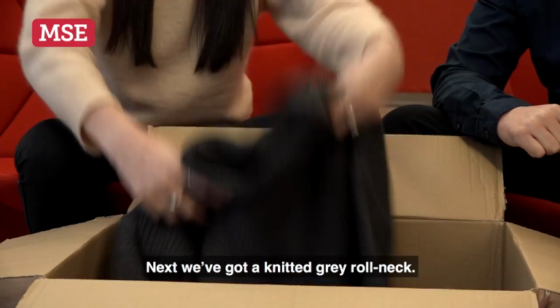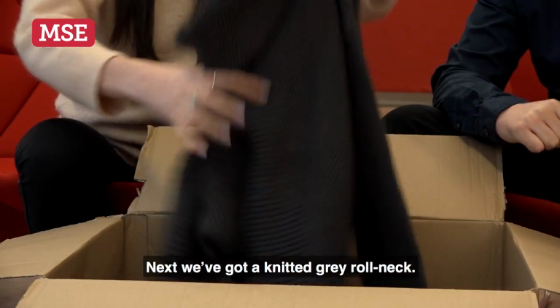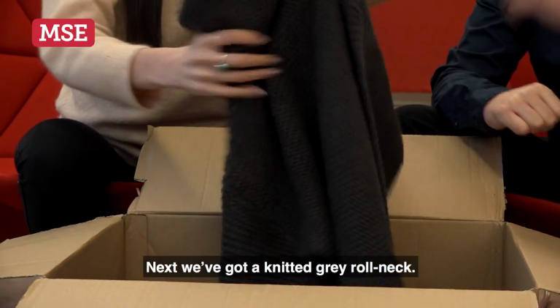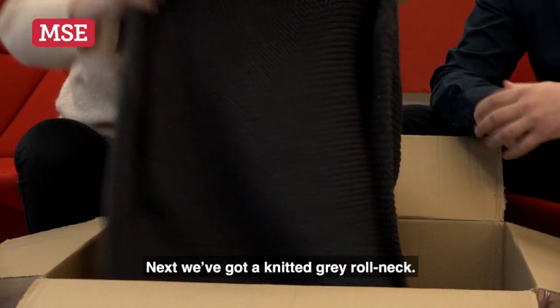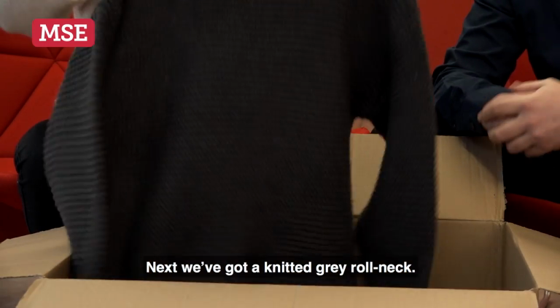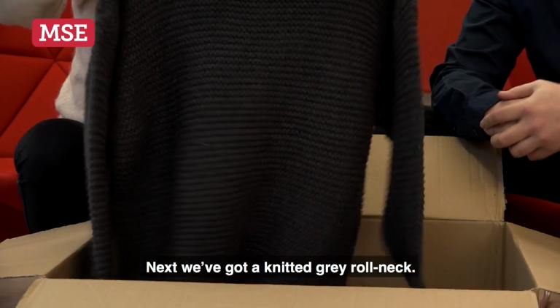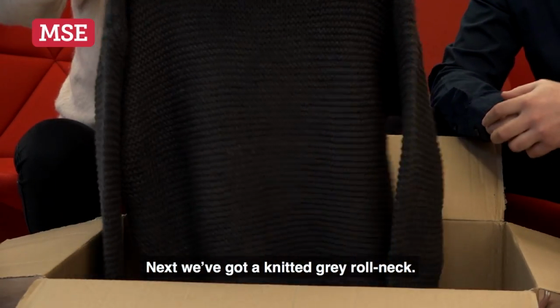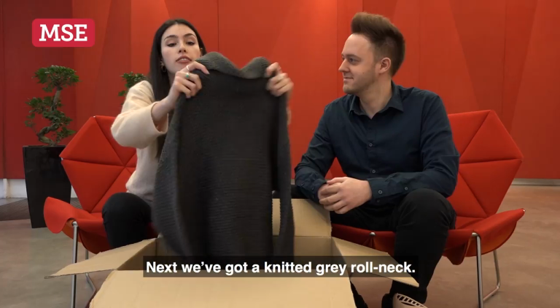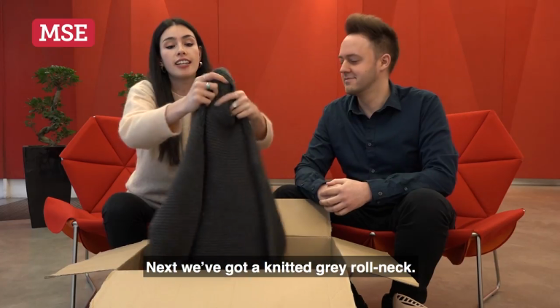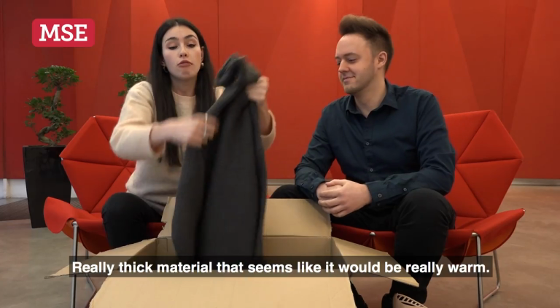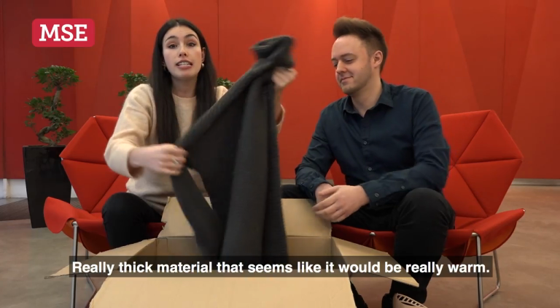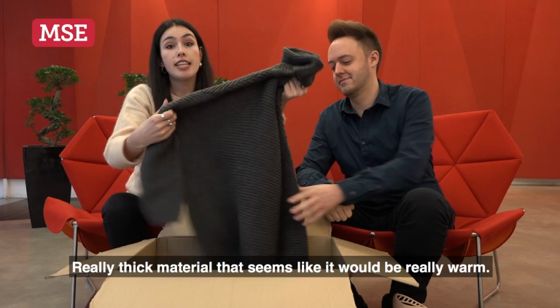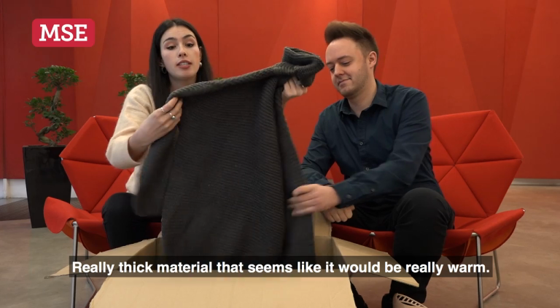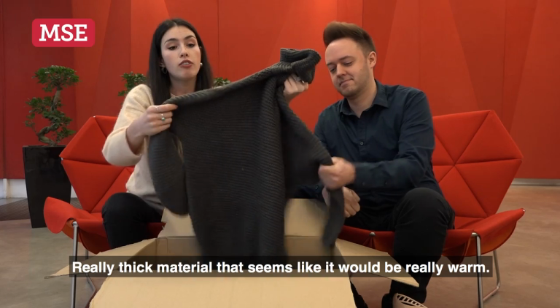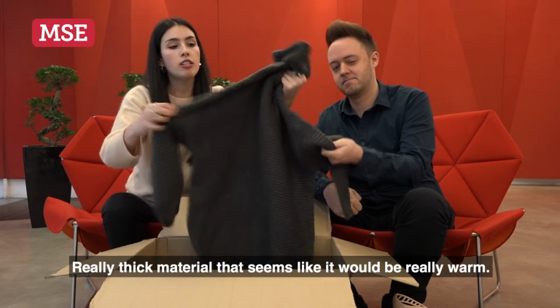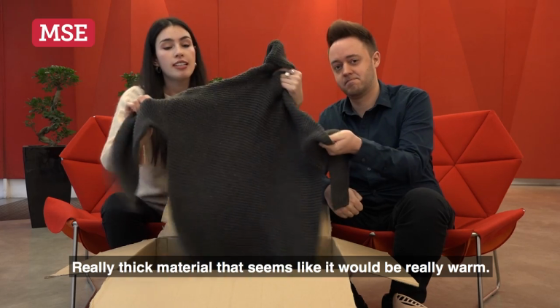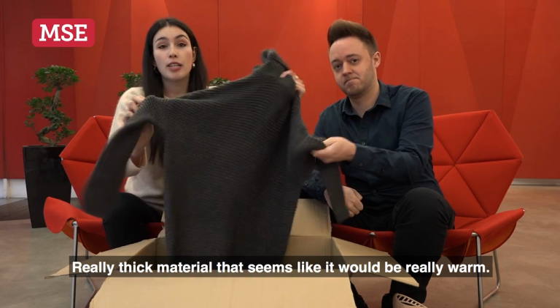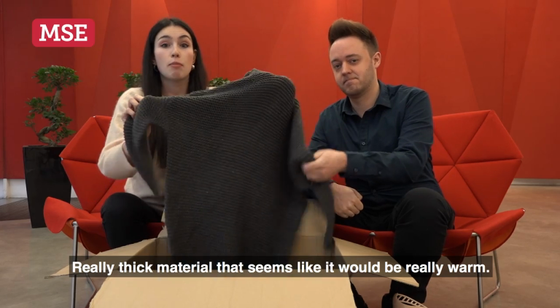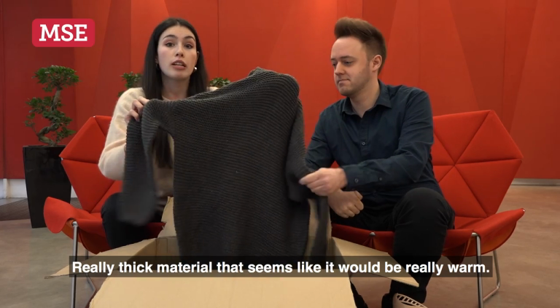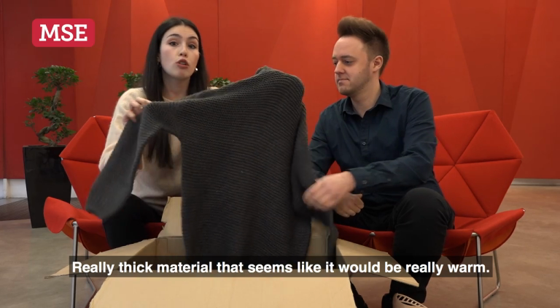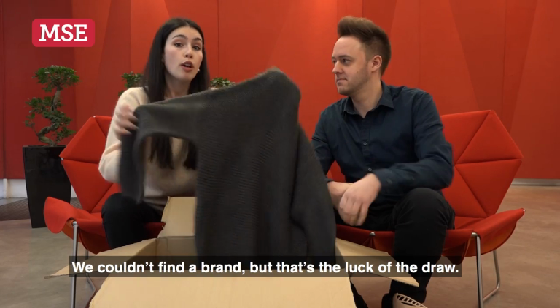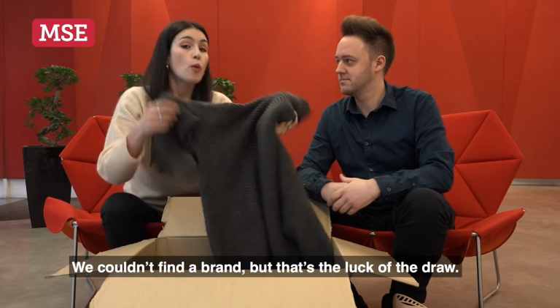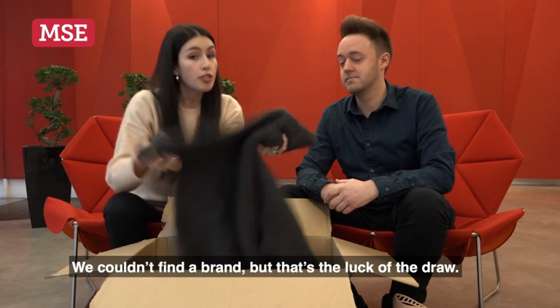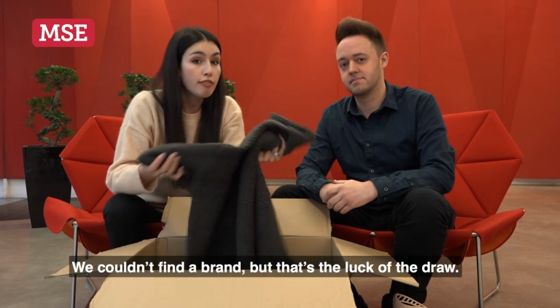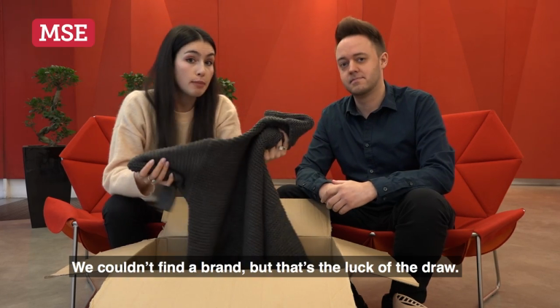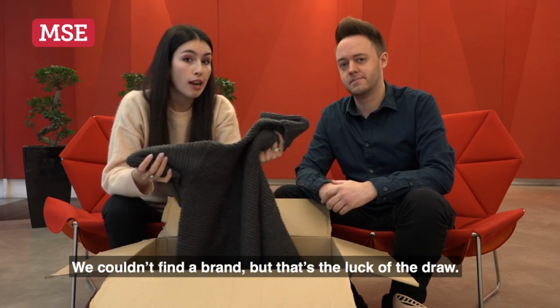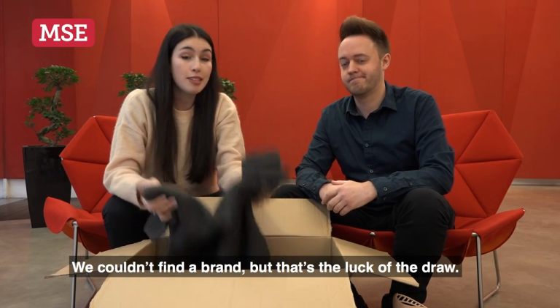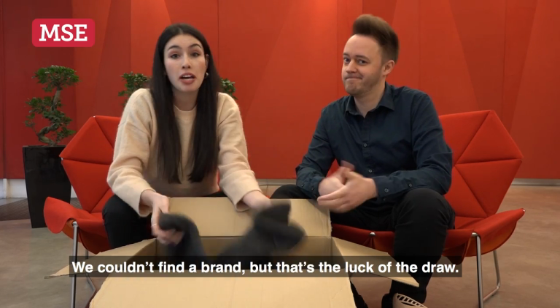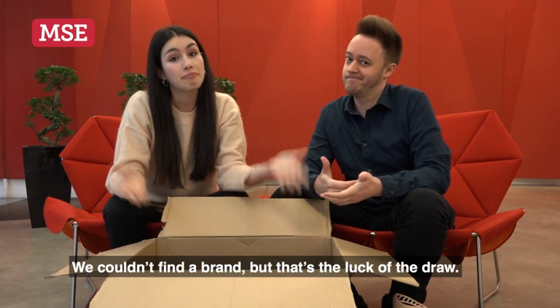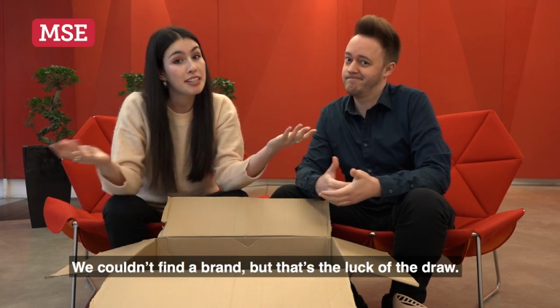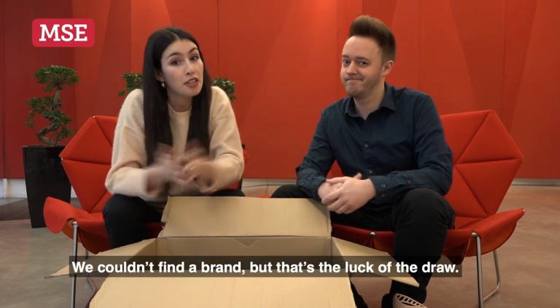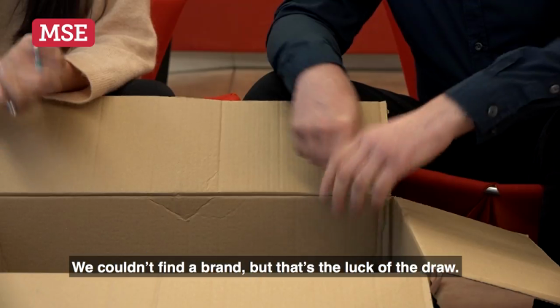Next, we've got a knitted grey roll neck. Really thick material. Seems like it would be really warm. We couldn't find a brand, but it's the luck of the draw.